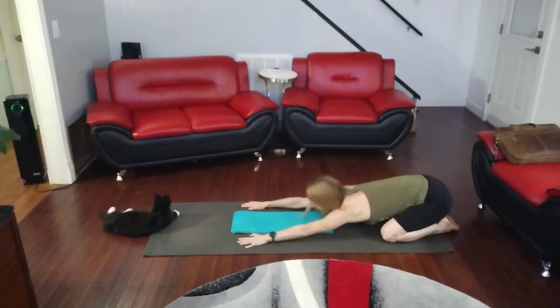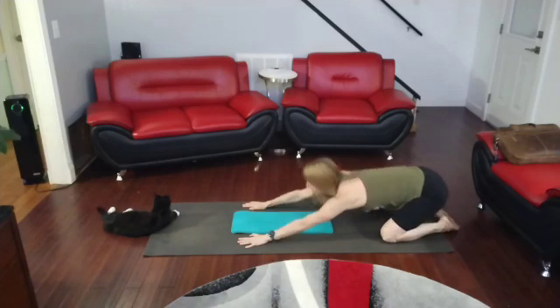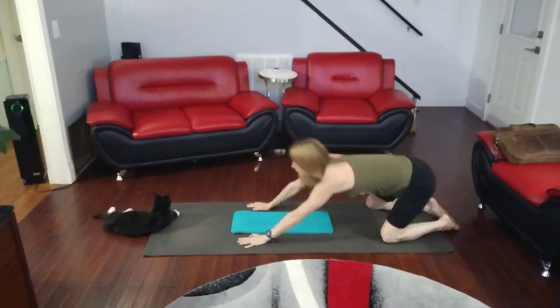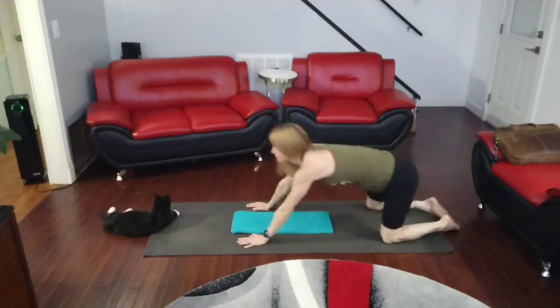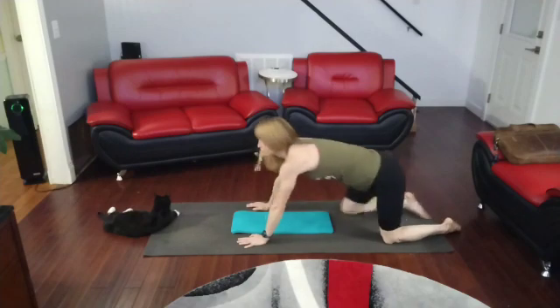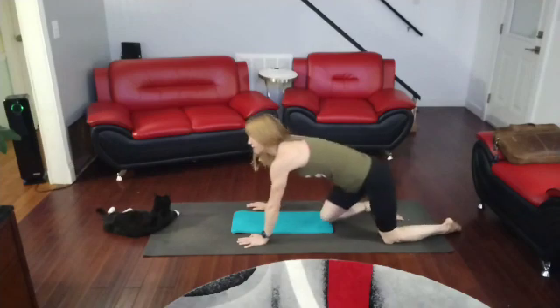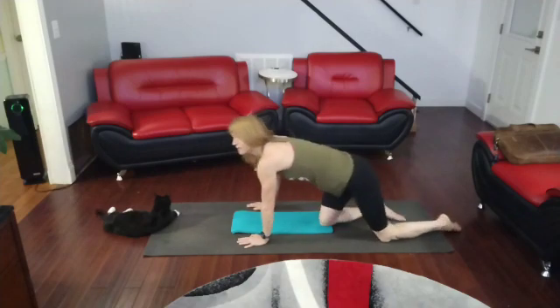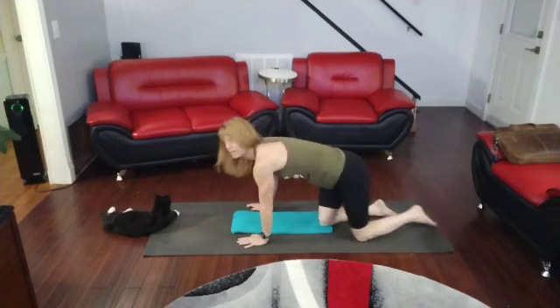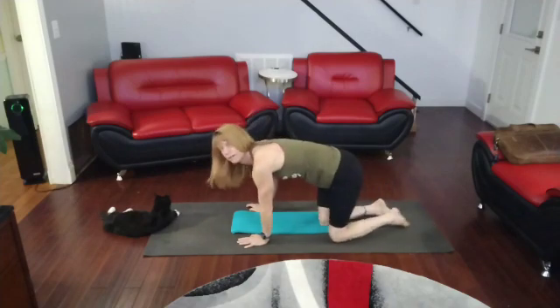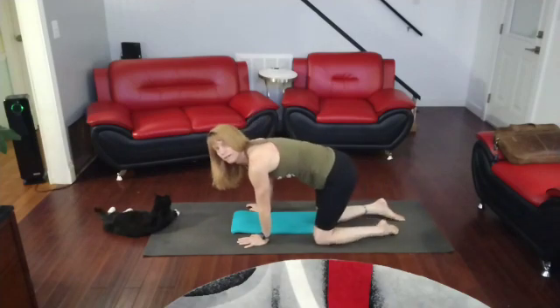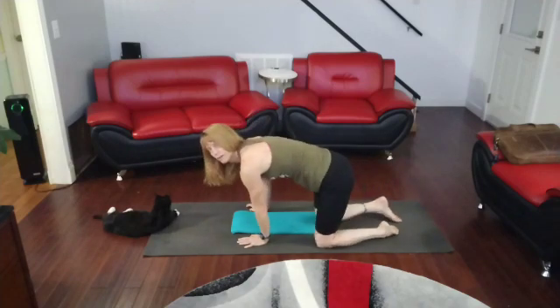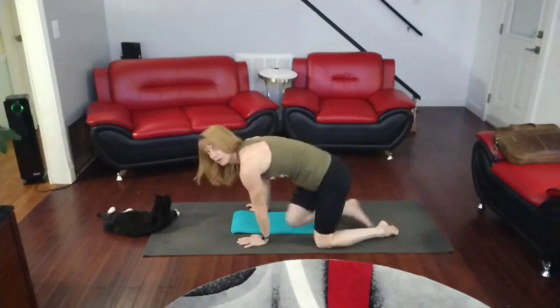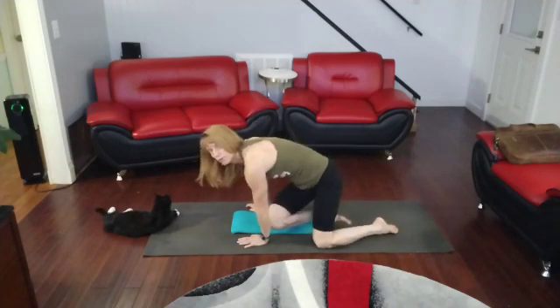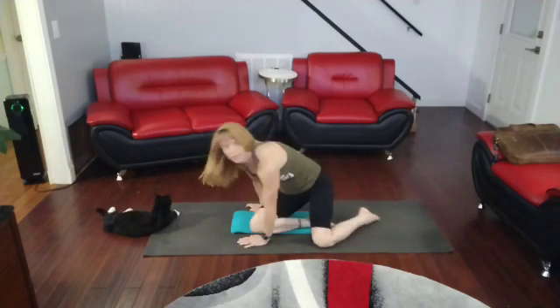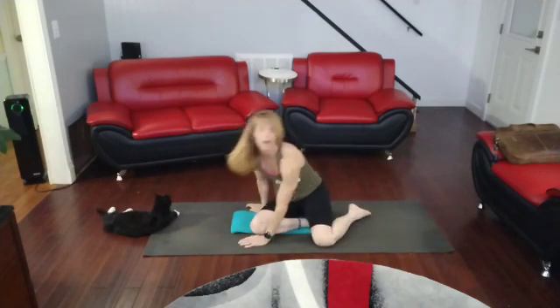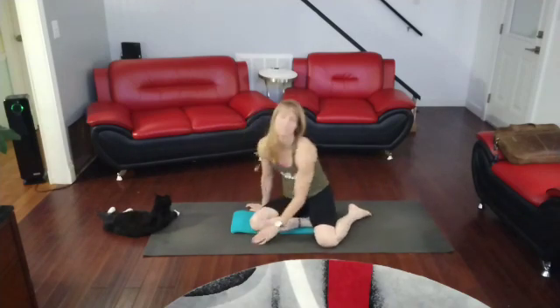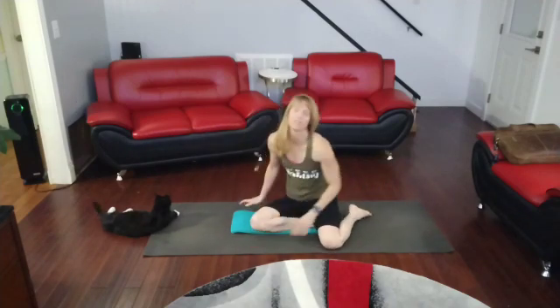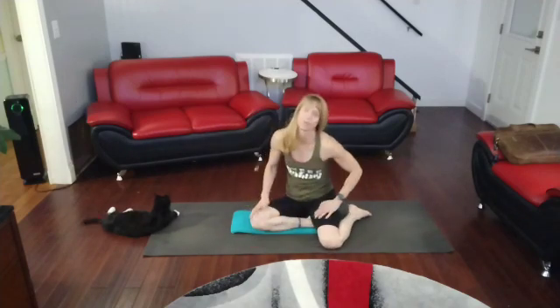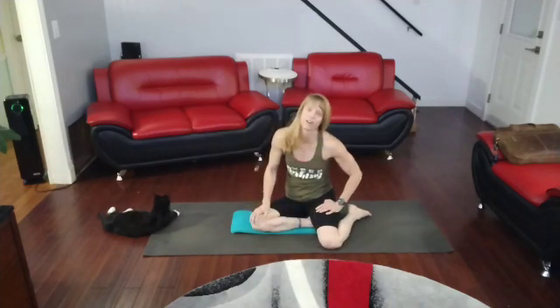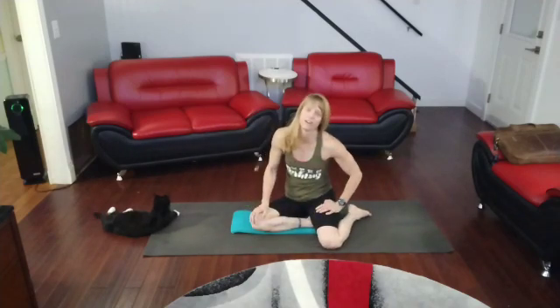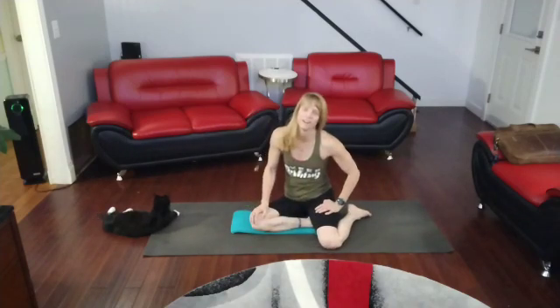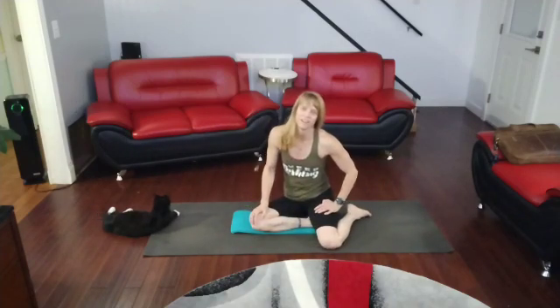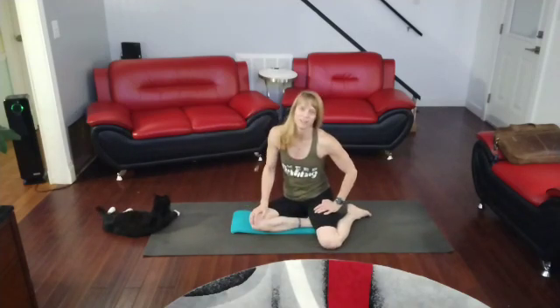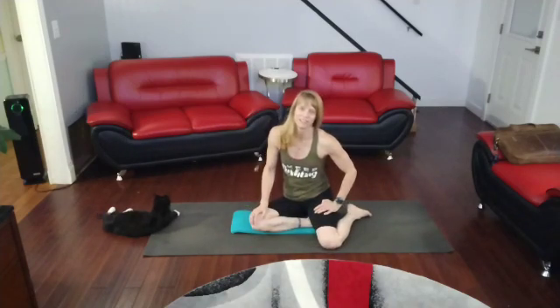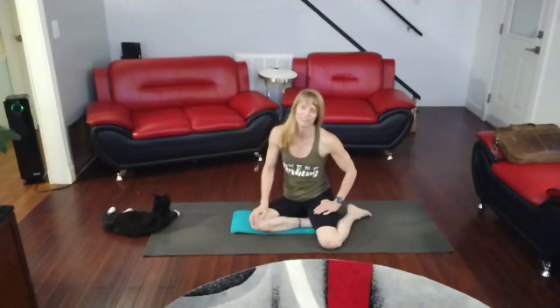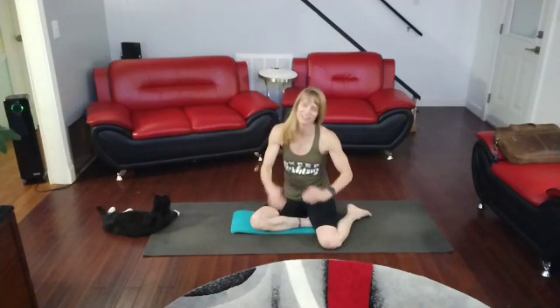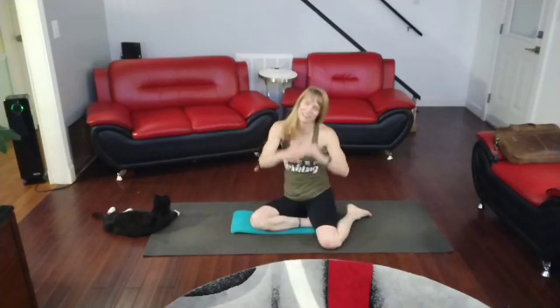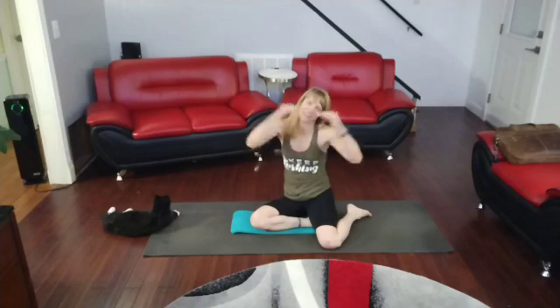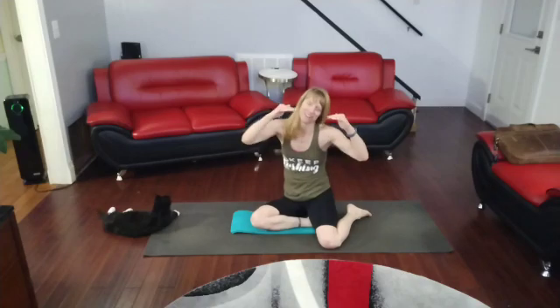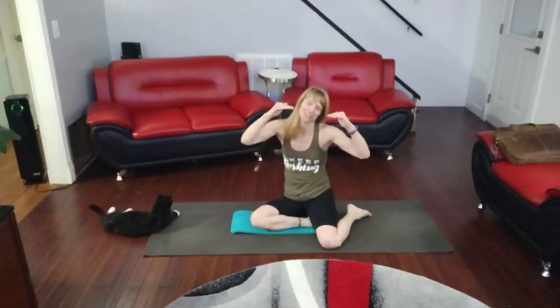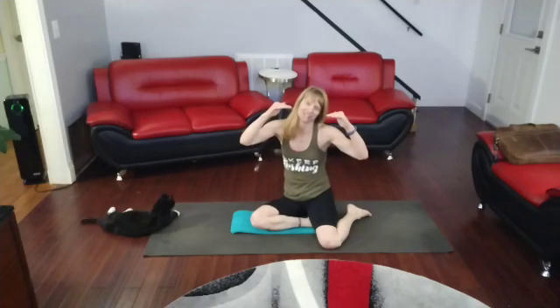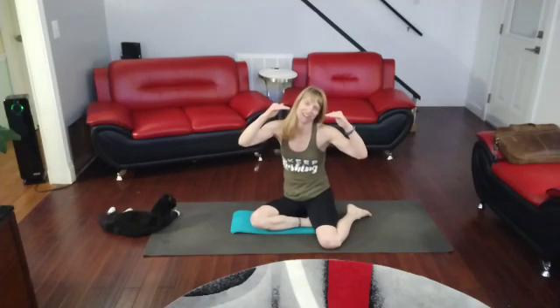Awesome job getting in there. Working that back today for core. Get in there, we get it. Done.